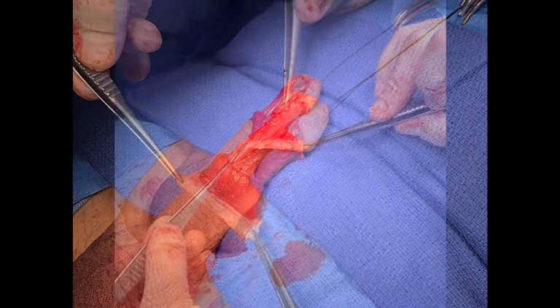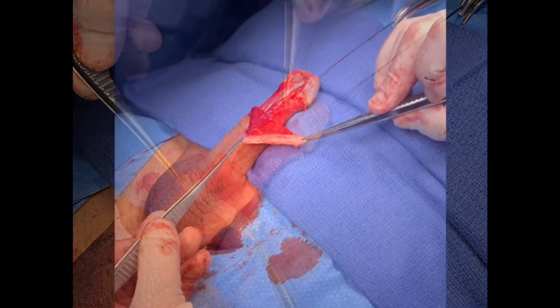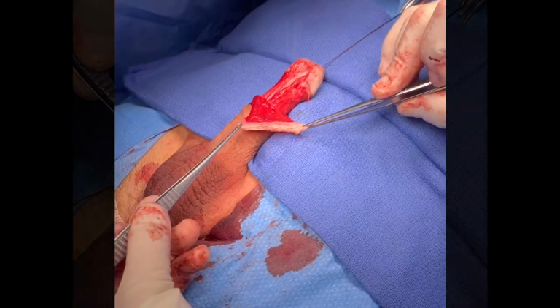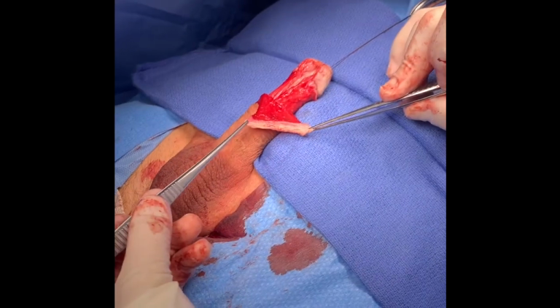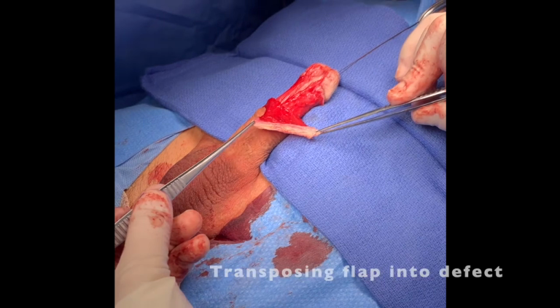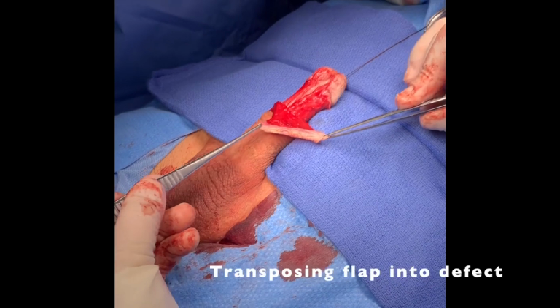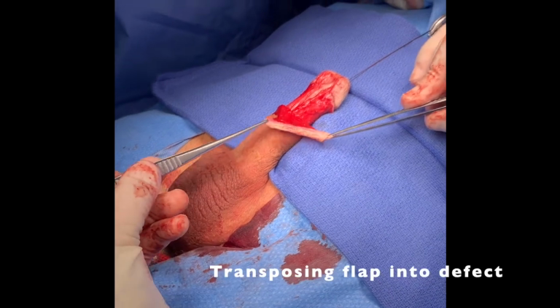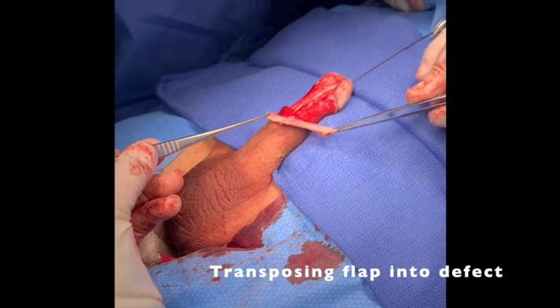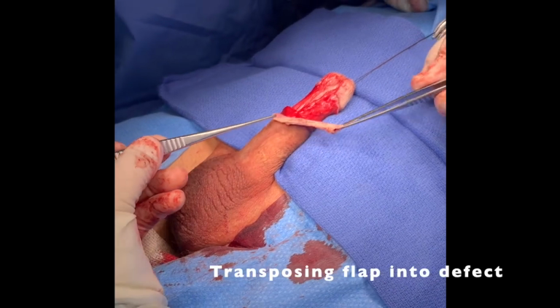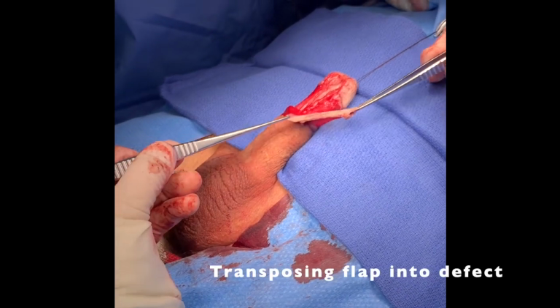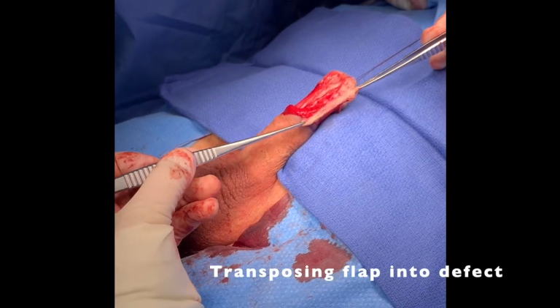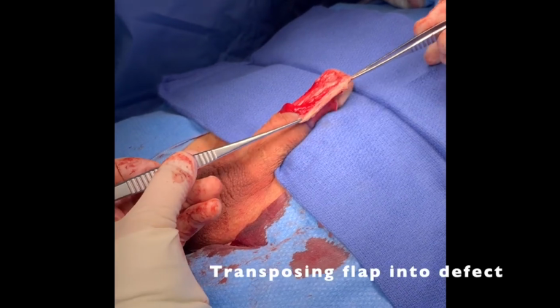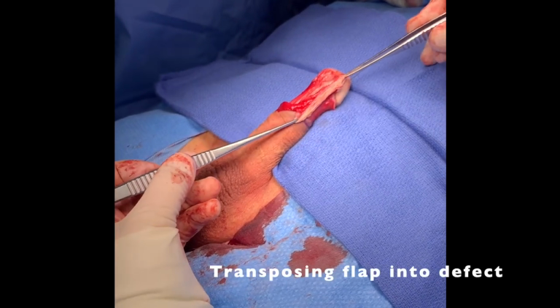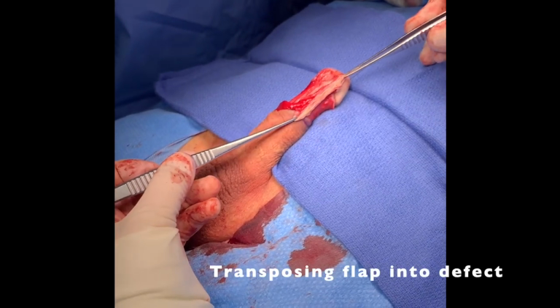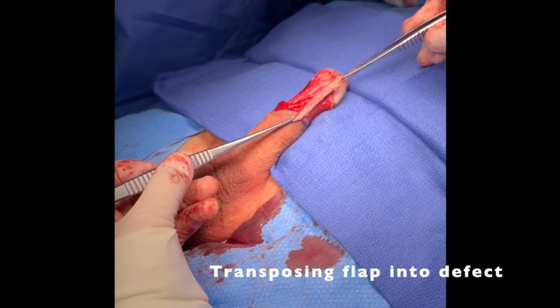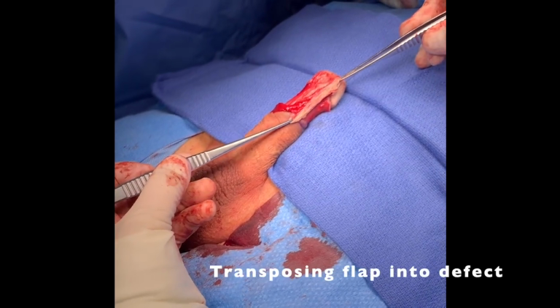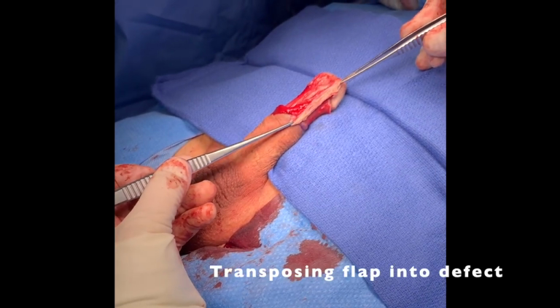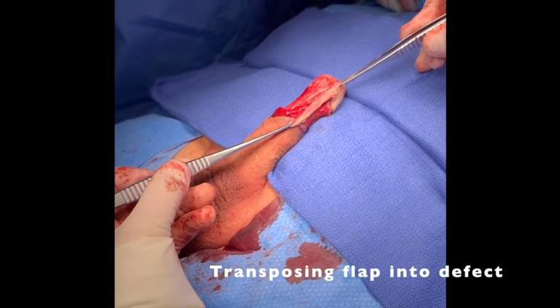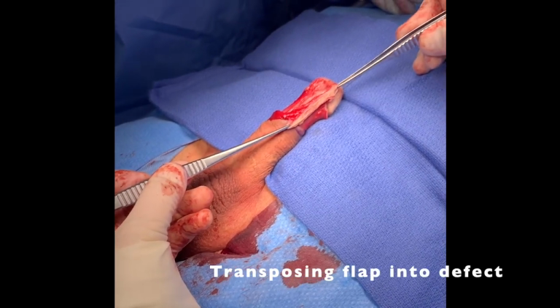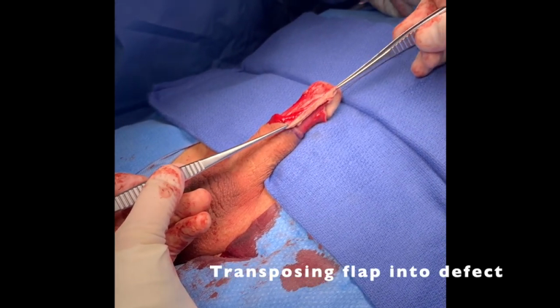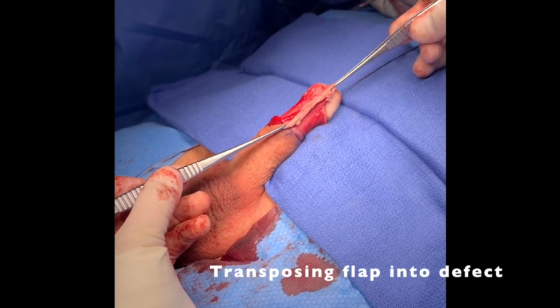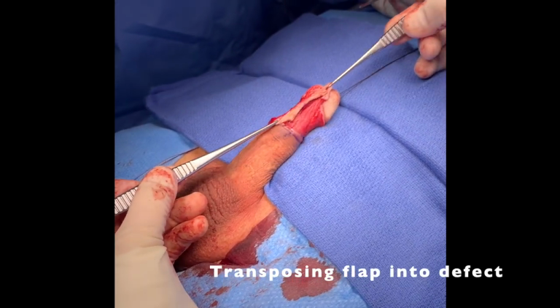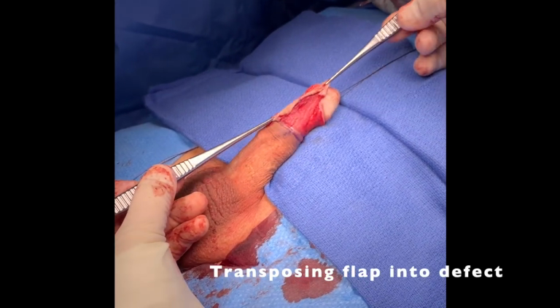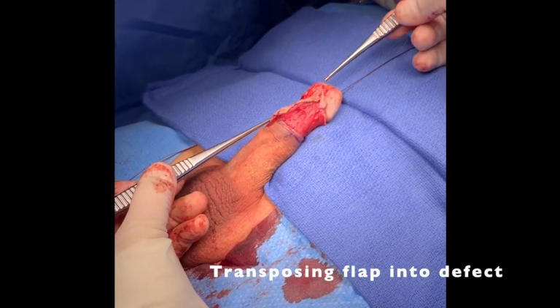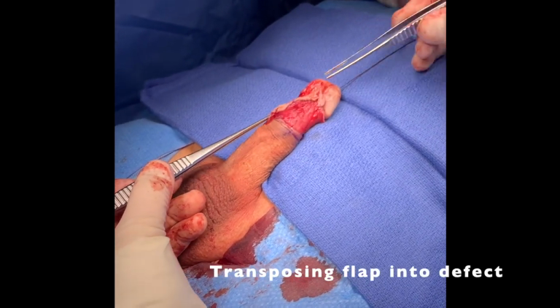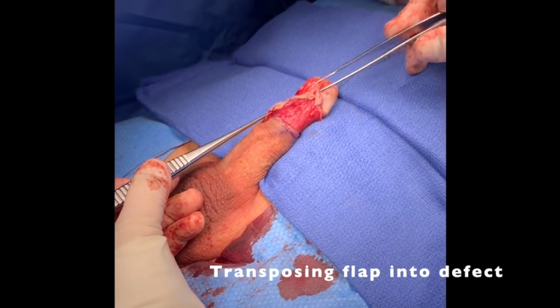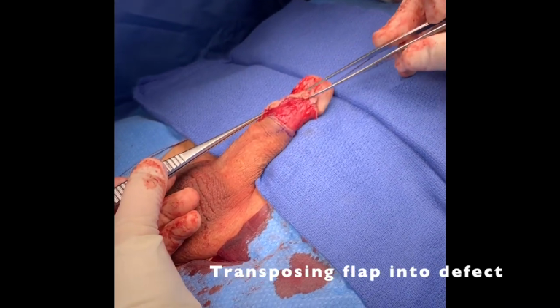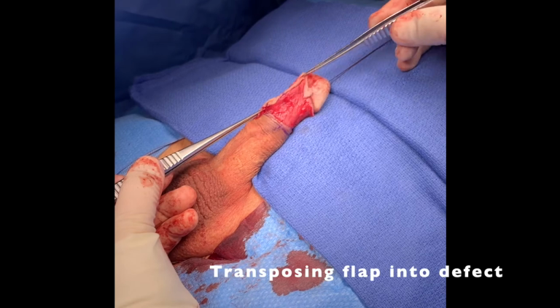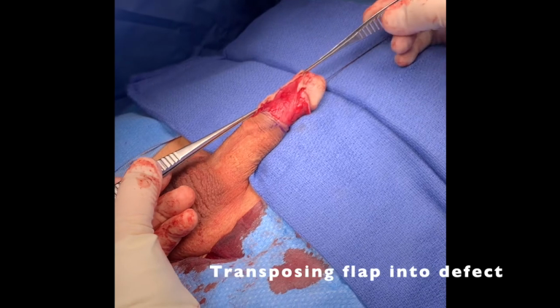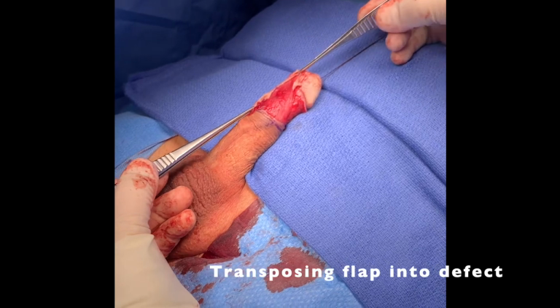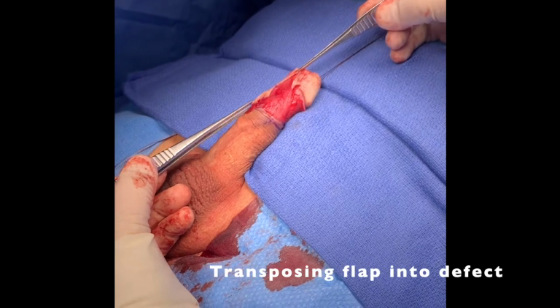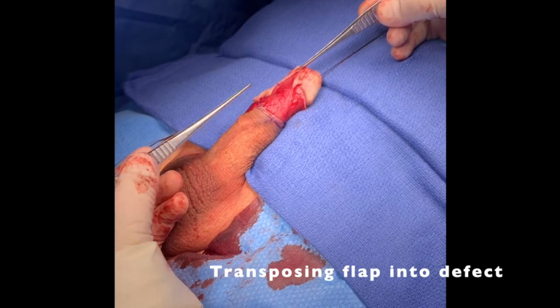It was easily able to transpose and invert into the ventral urethral defect without tension.